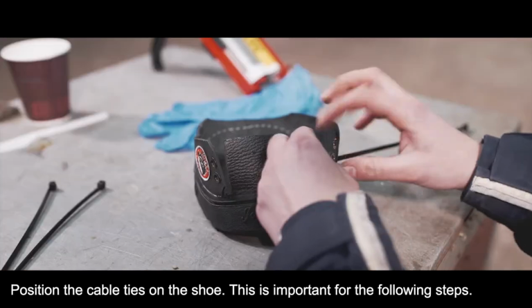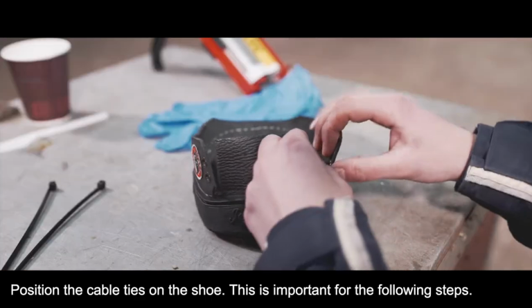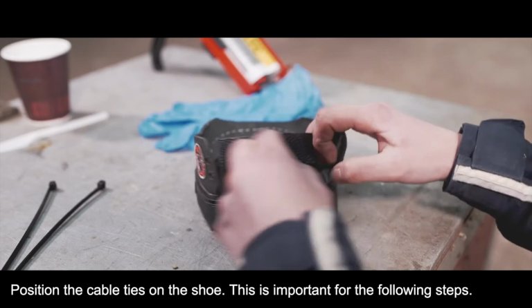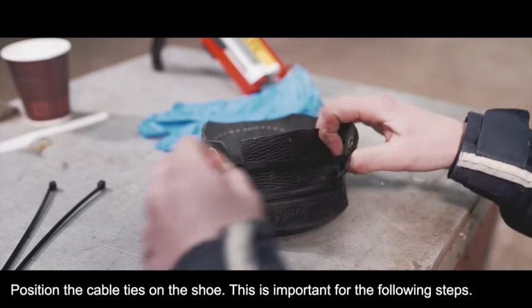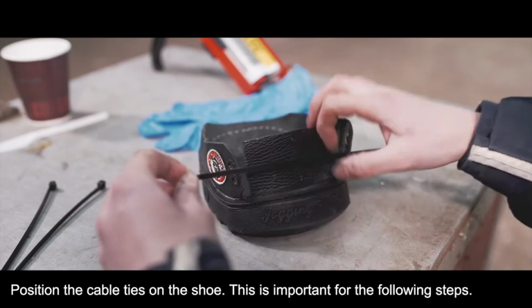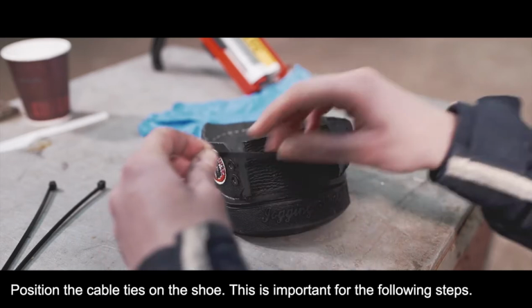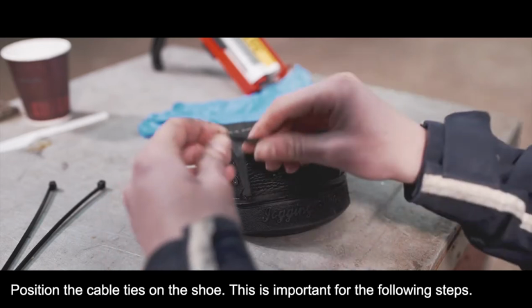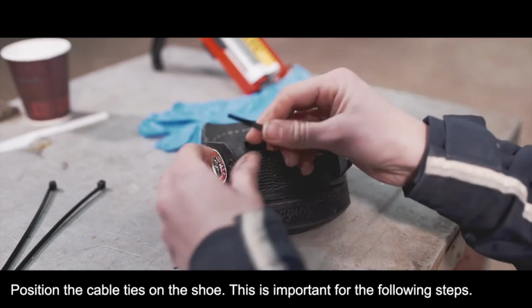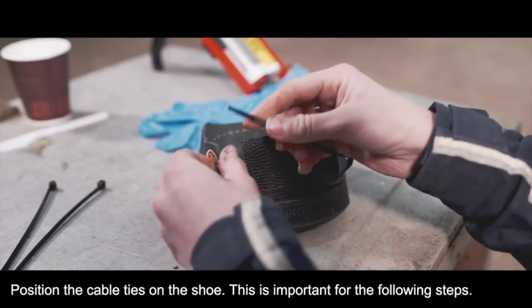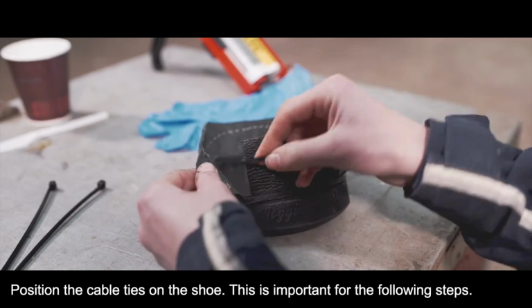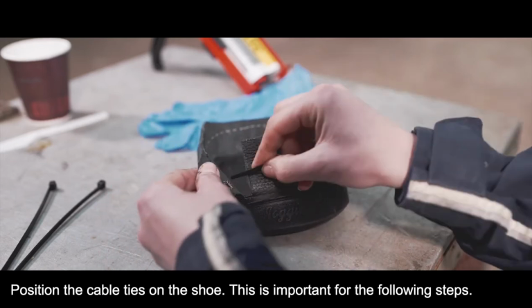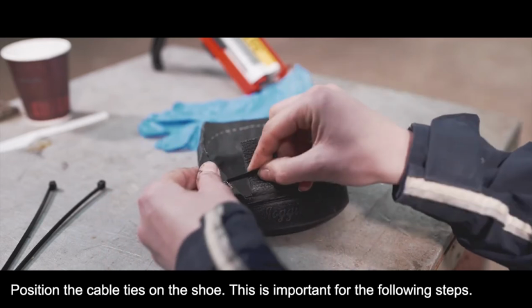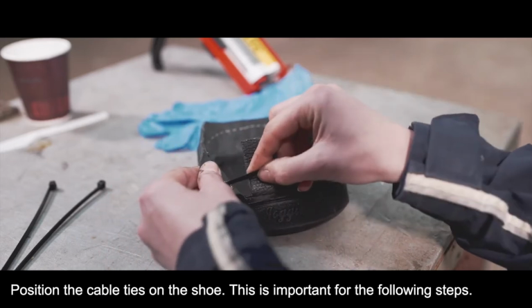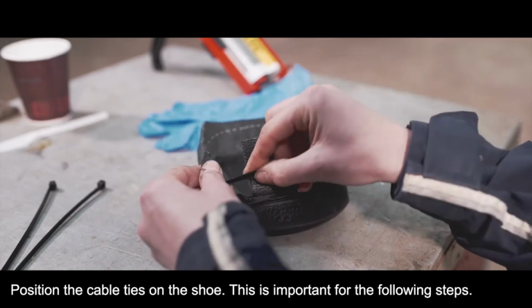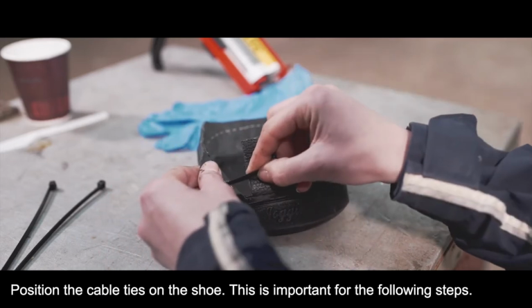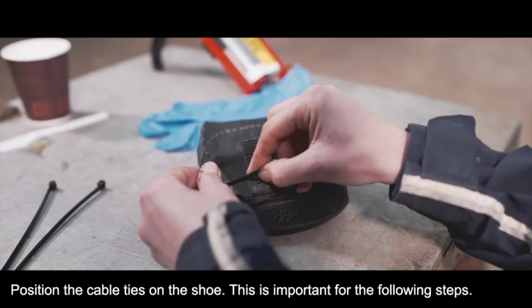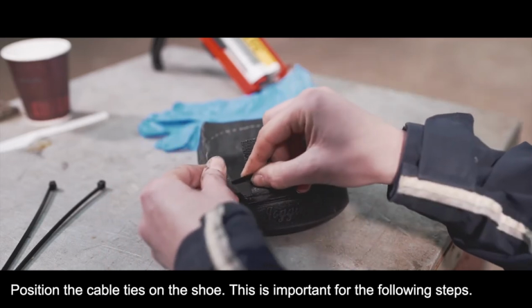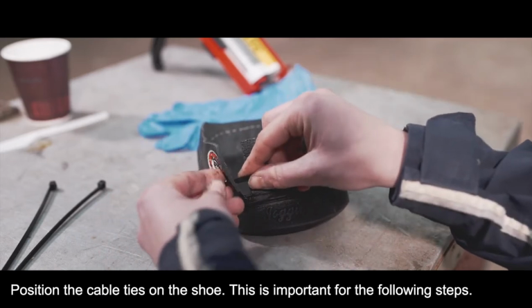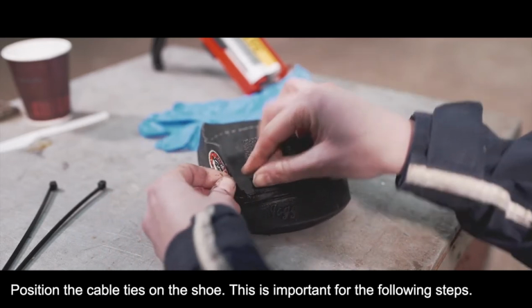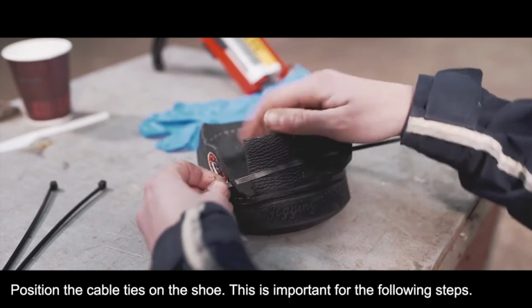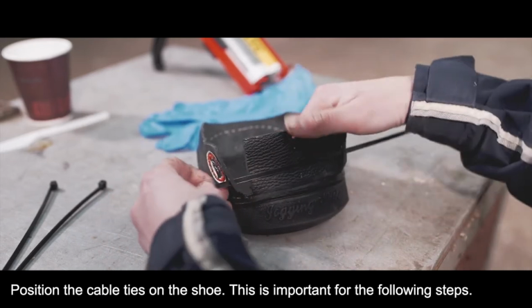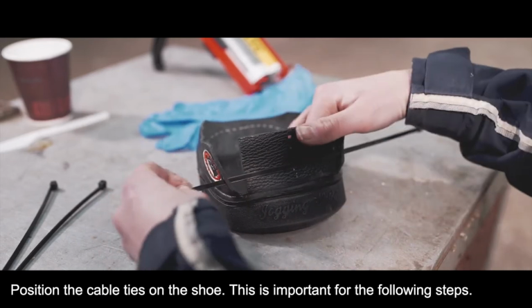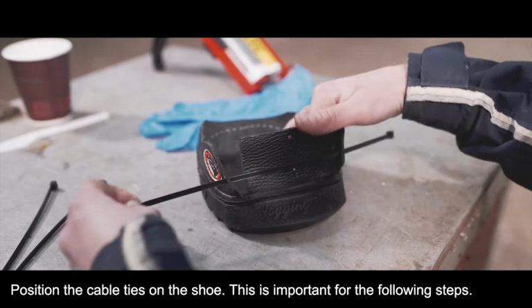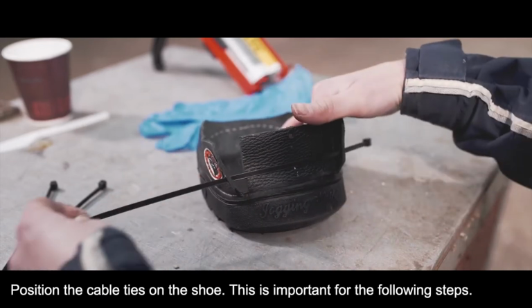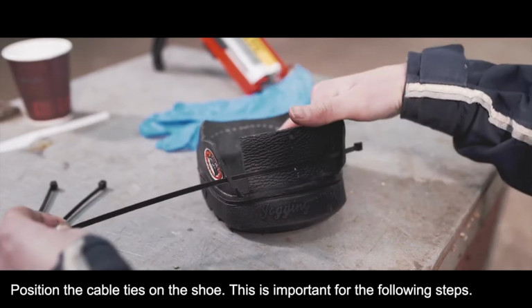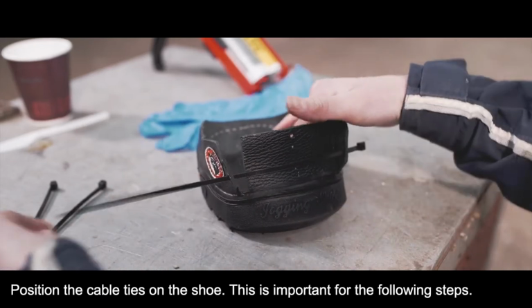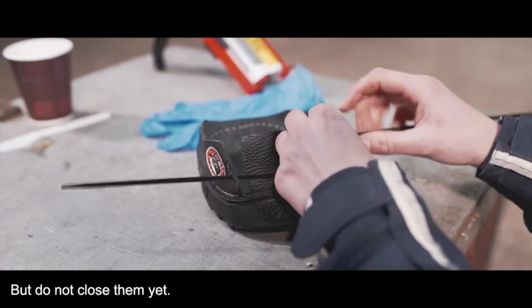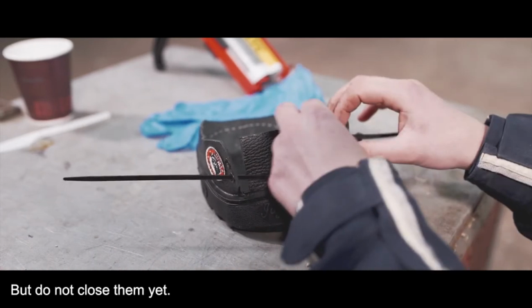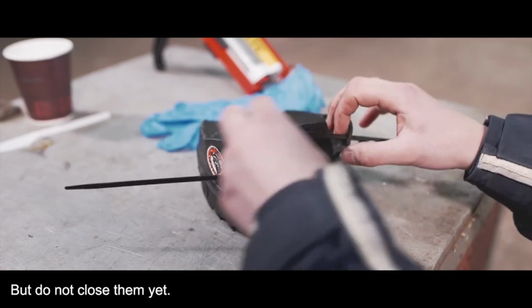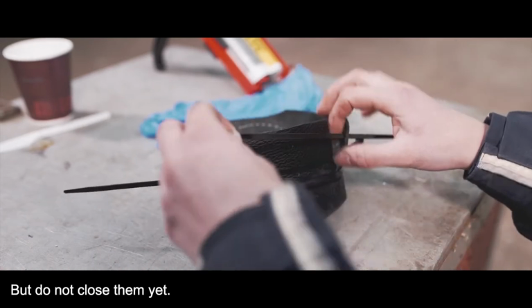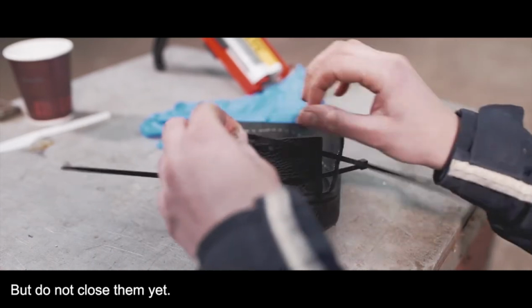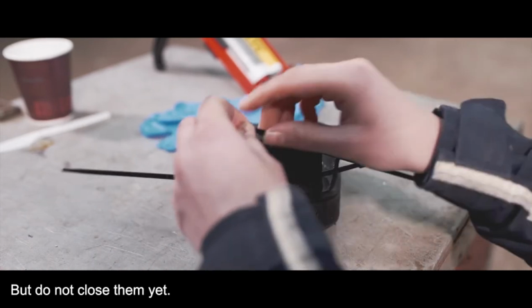Position the cable ties on the shoe. This is important for the following steps, but do not close them yet.